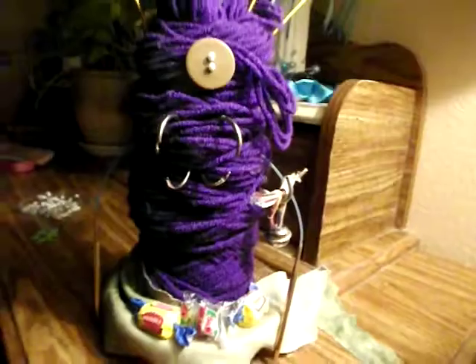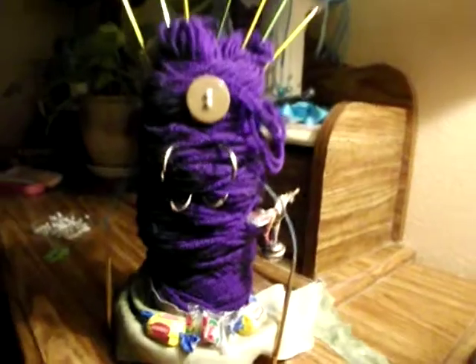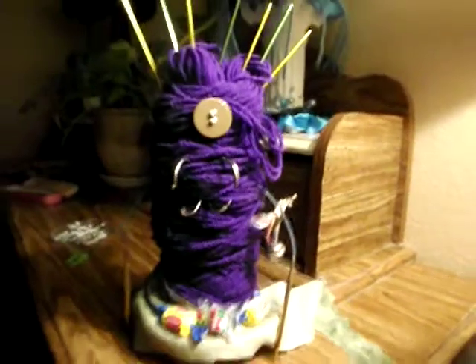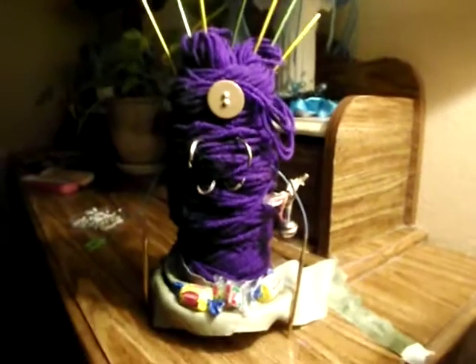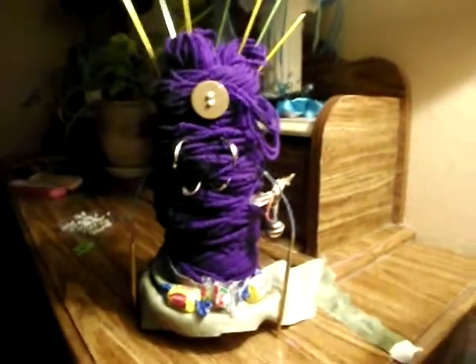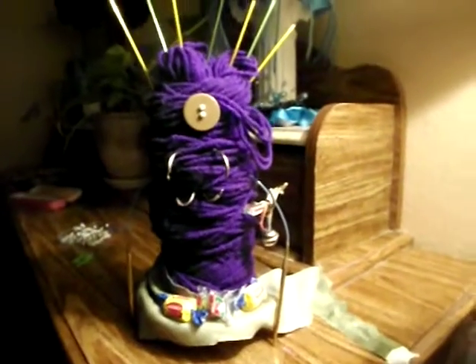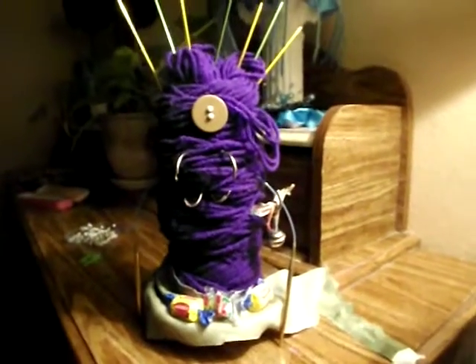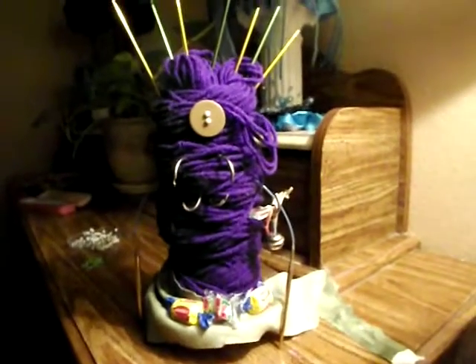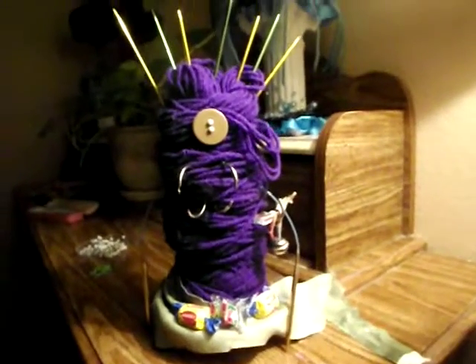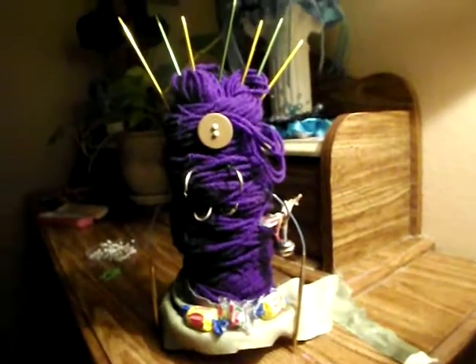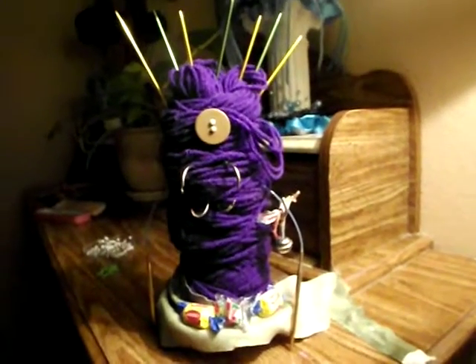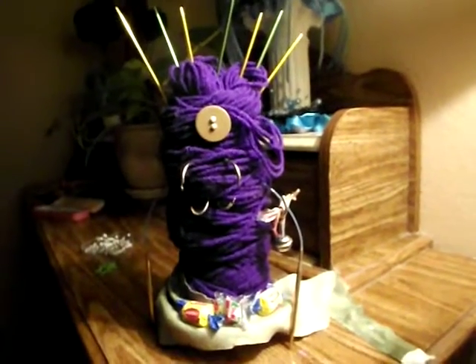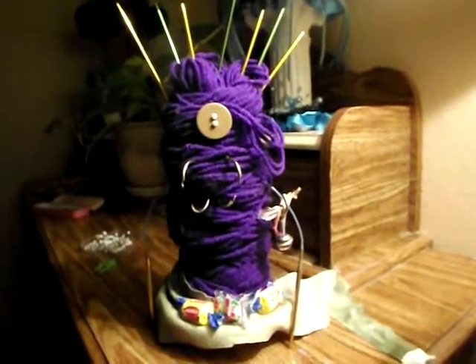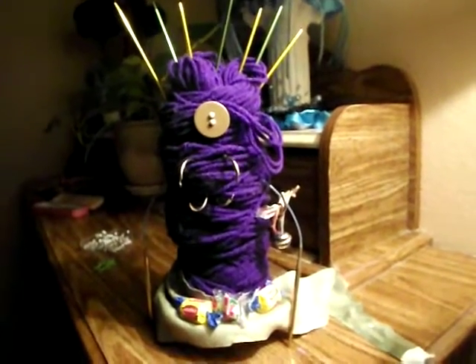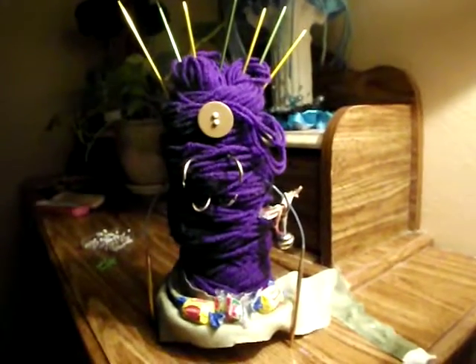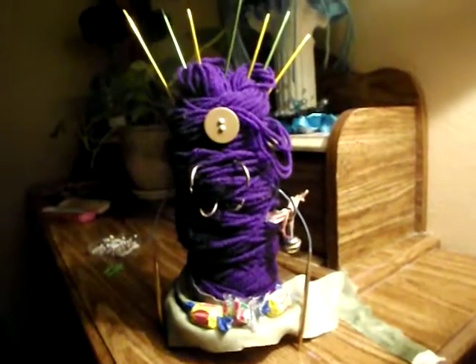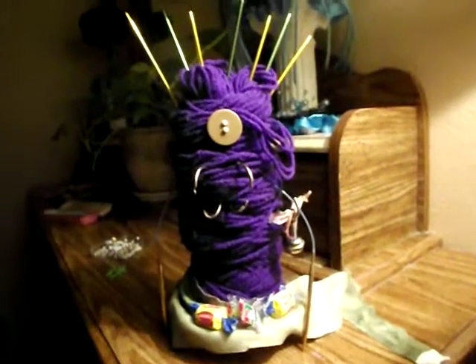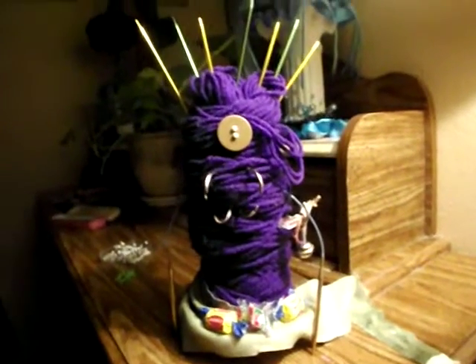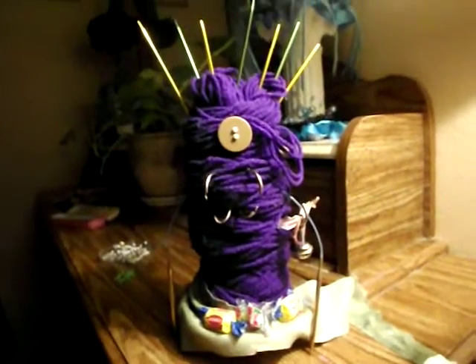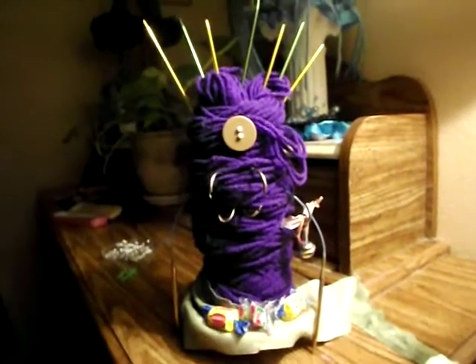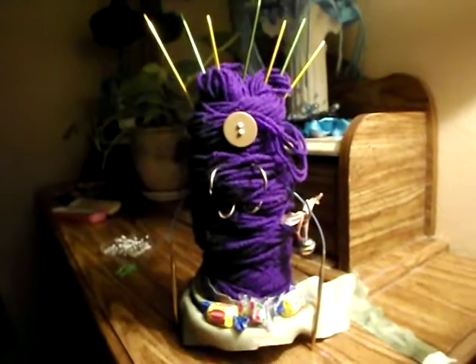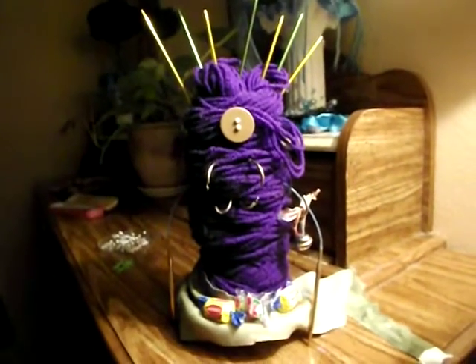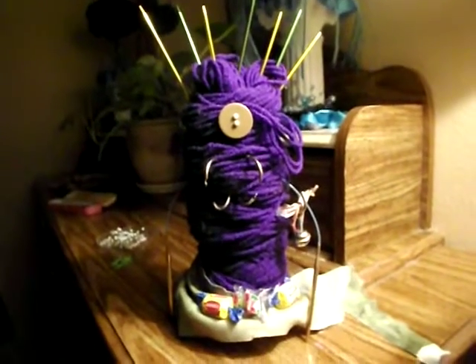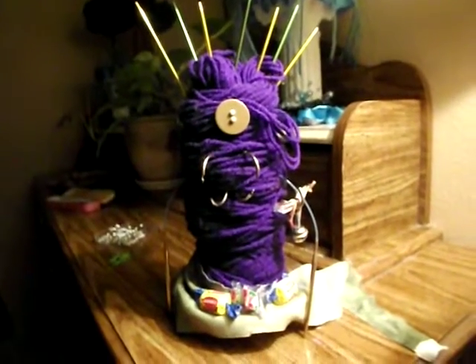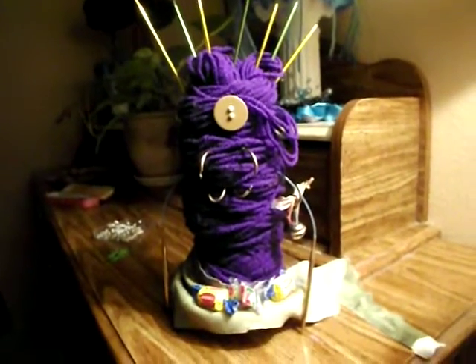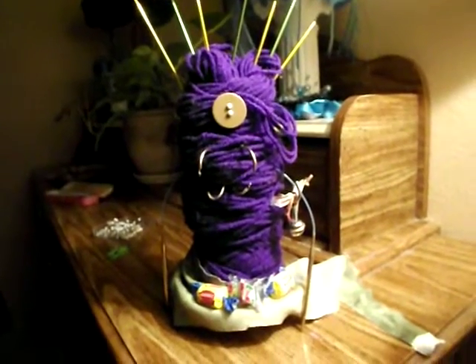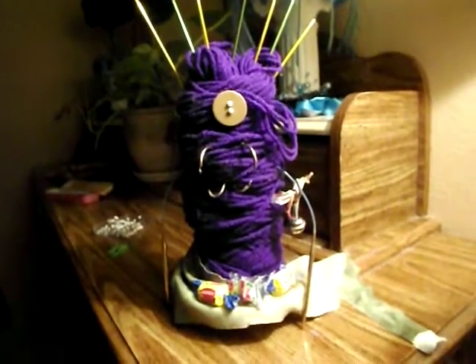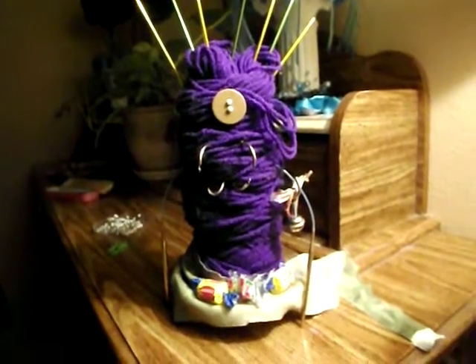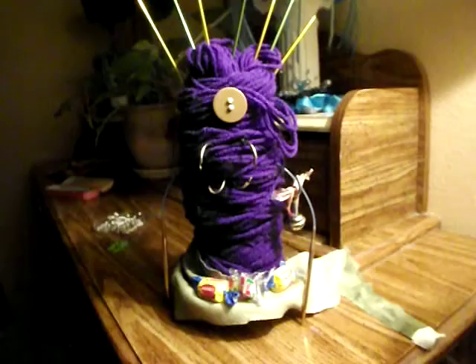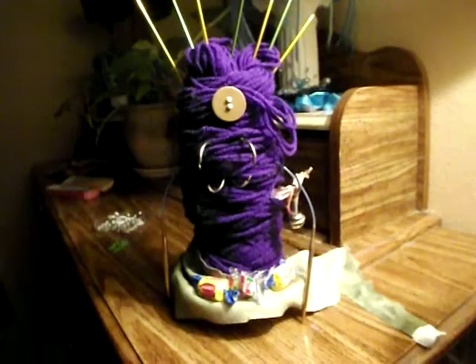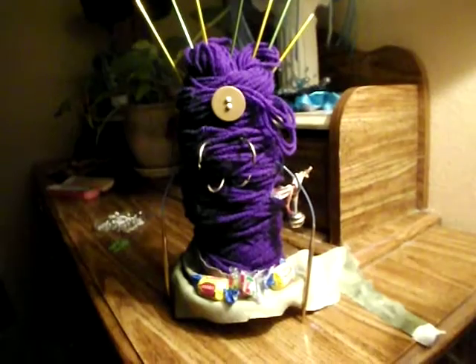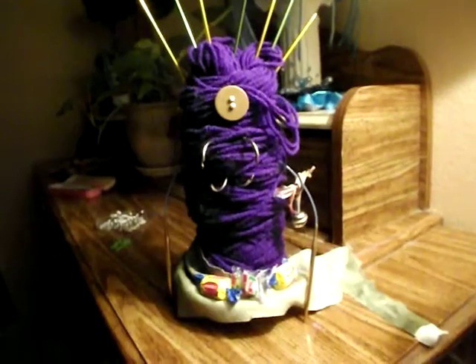Well, that's my monster — hope you guys like her! I can't wait to see who wins. Alright, bye!